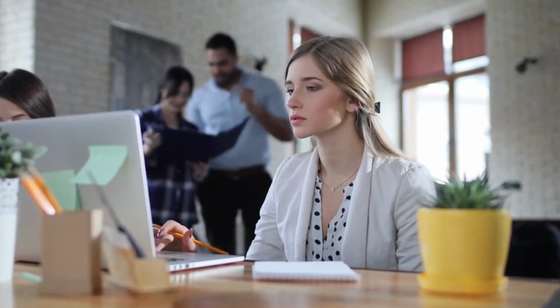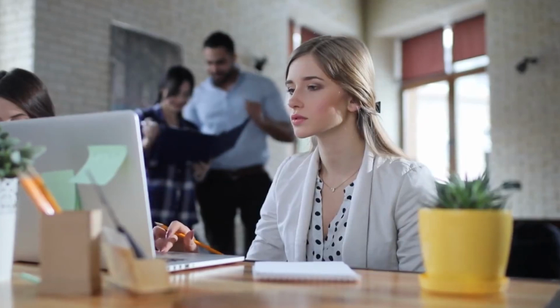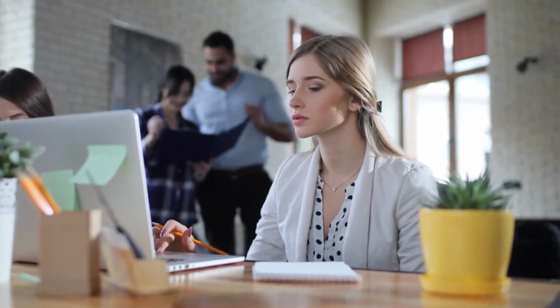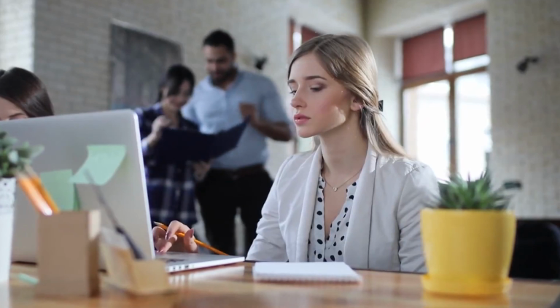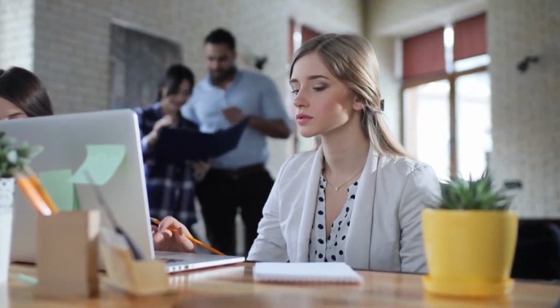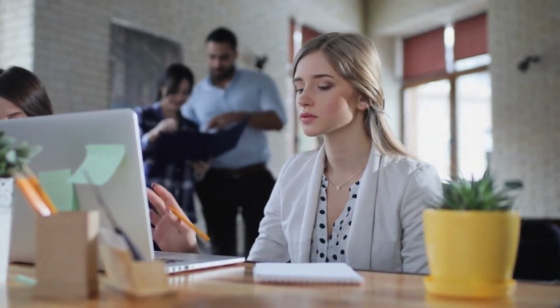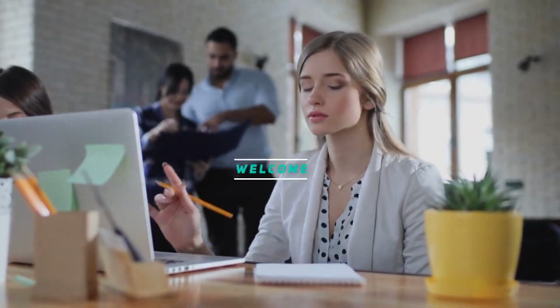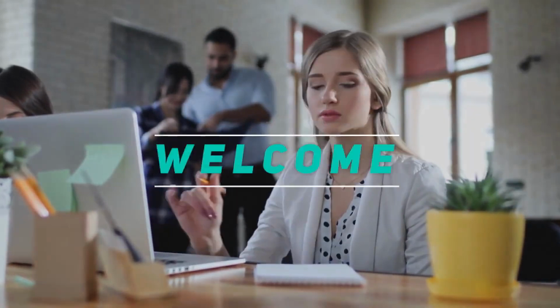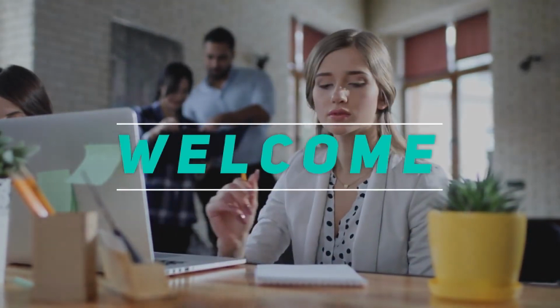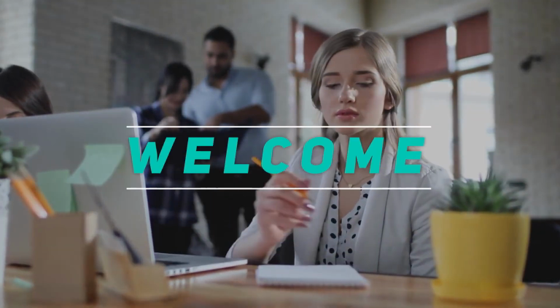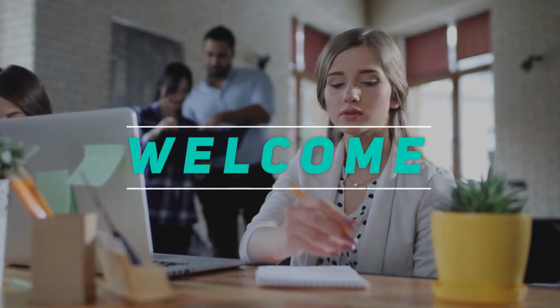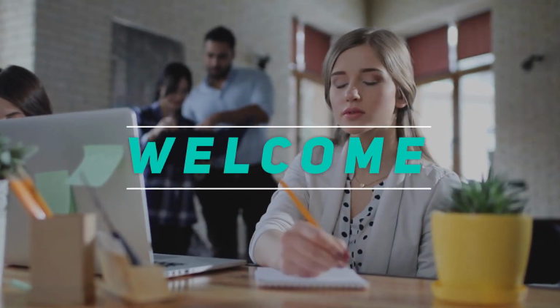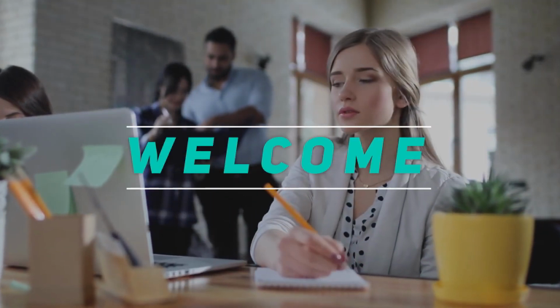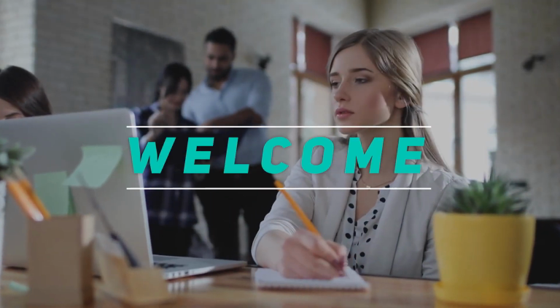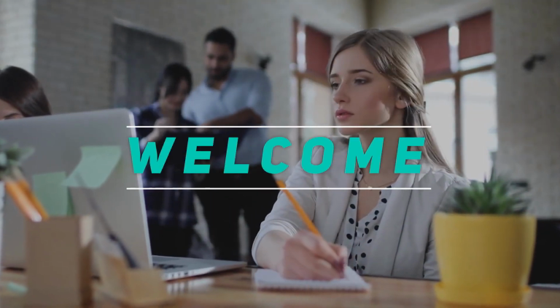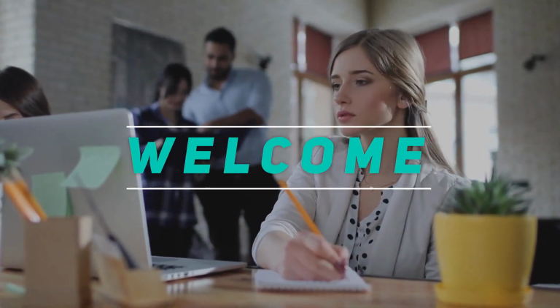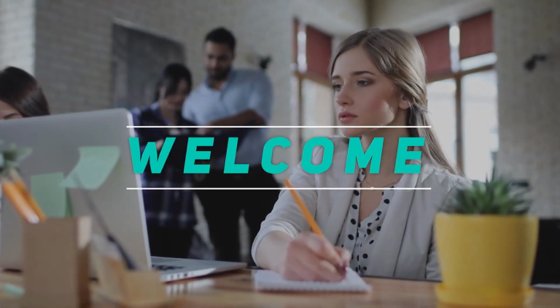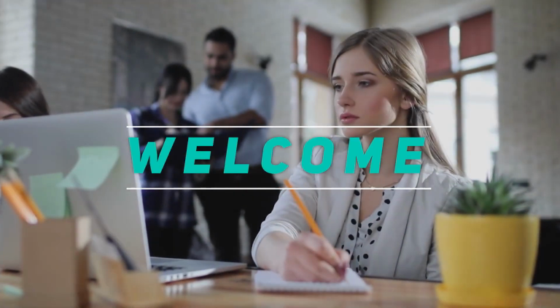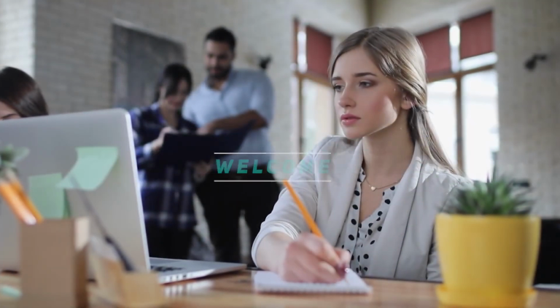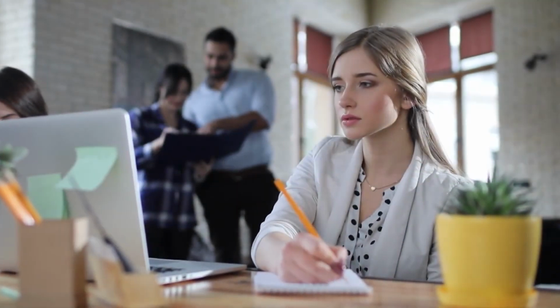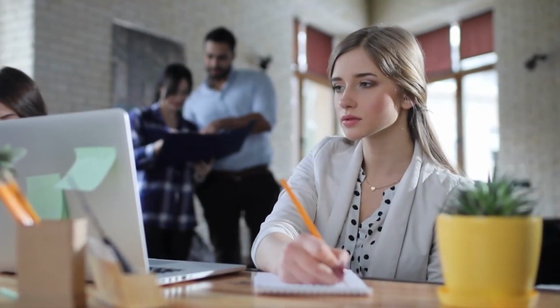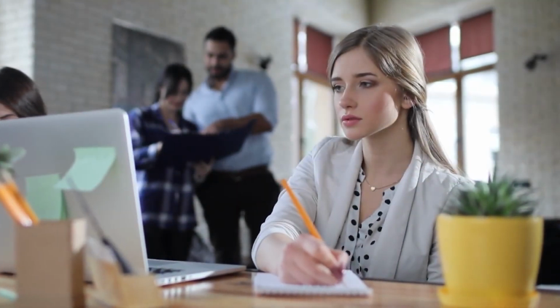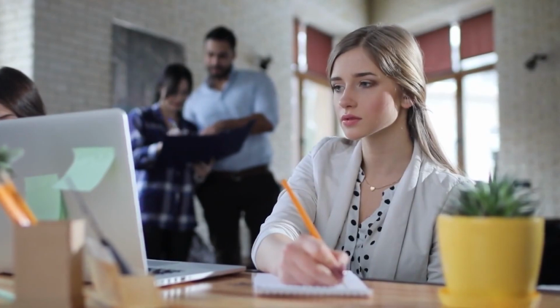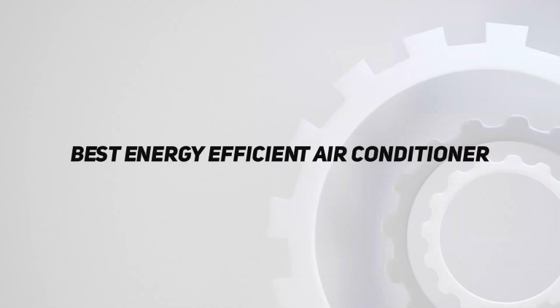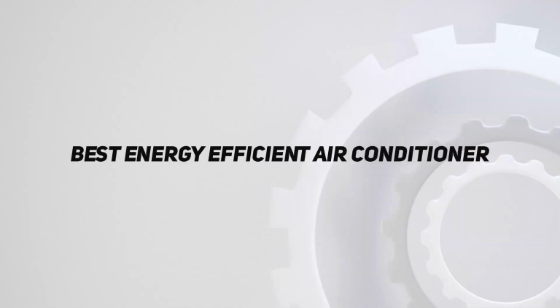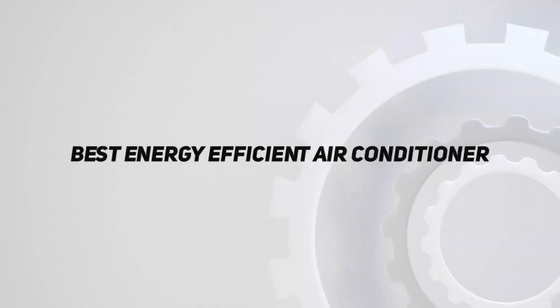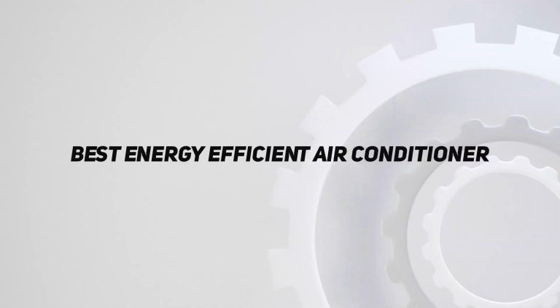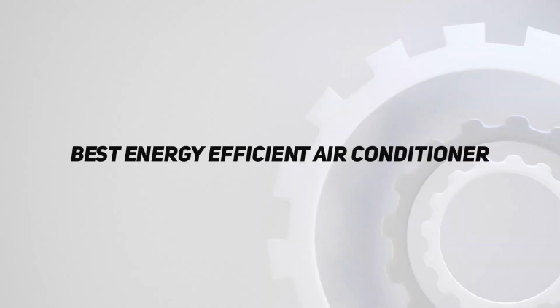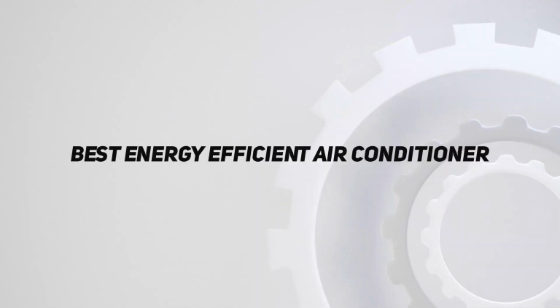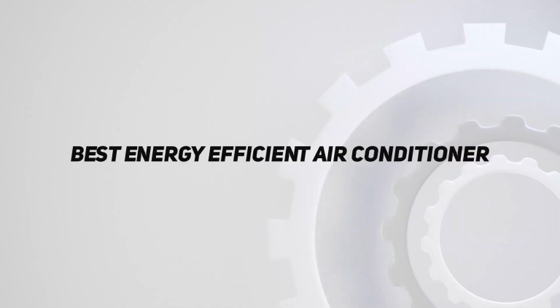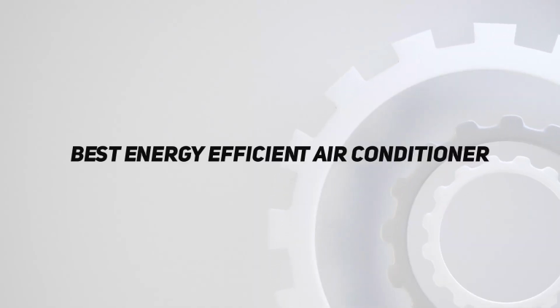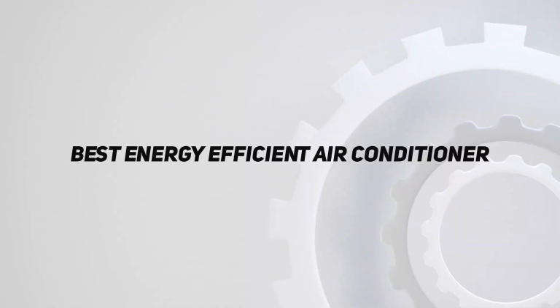Hey, welcome back to my channel. In this video, I'm going to talk about the top 5 best energy-efficient air conditioners.